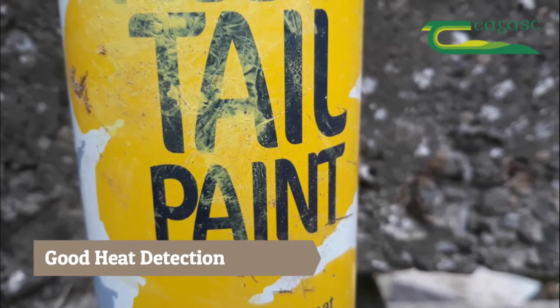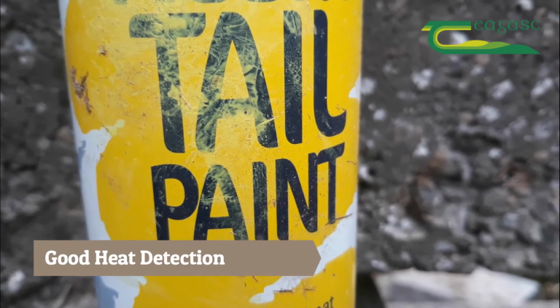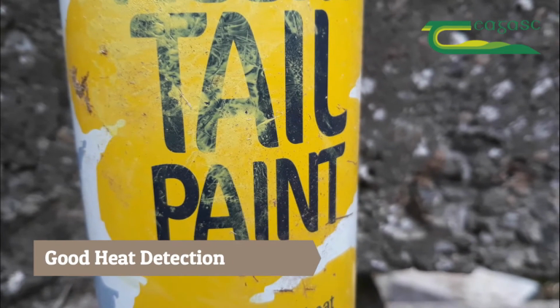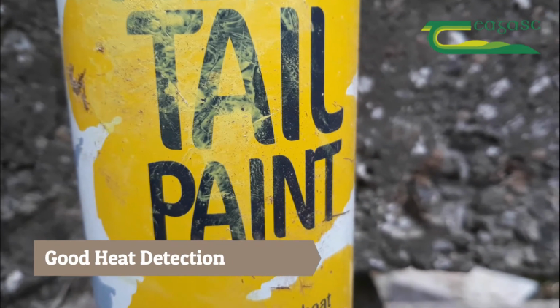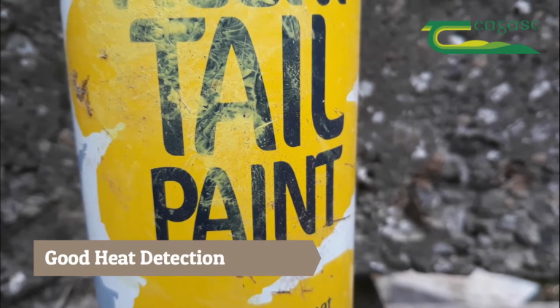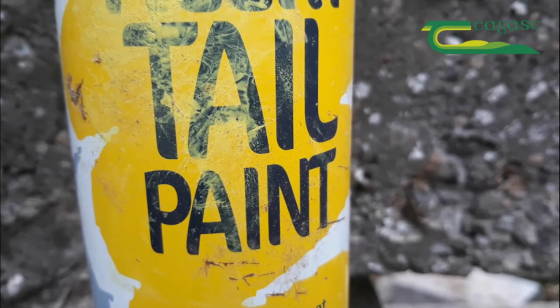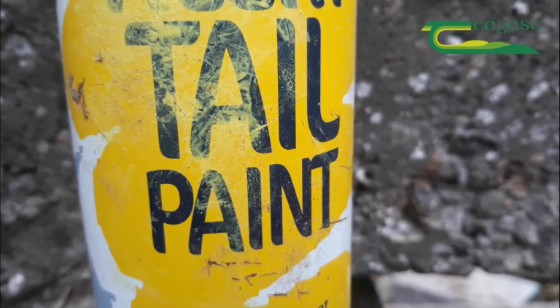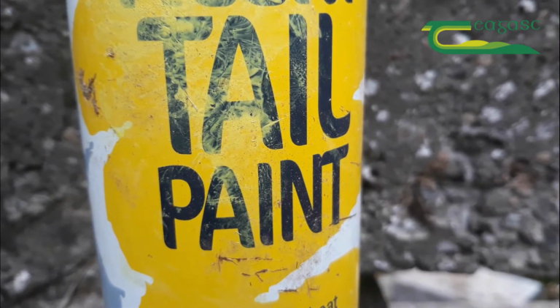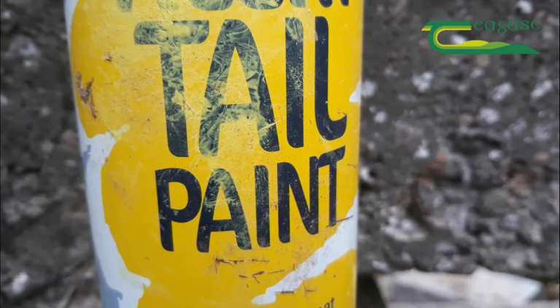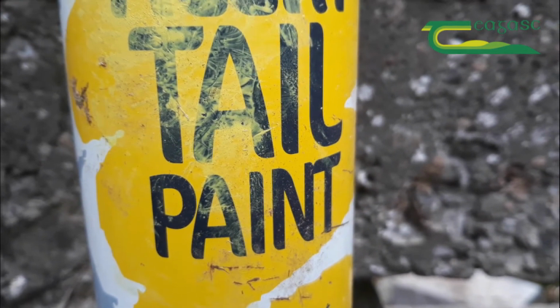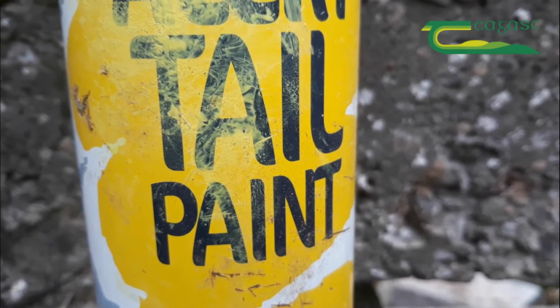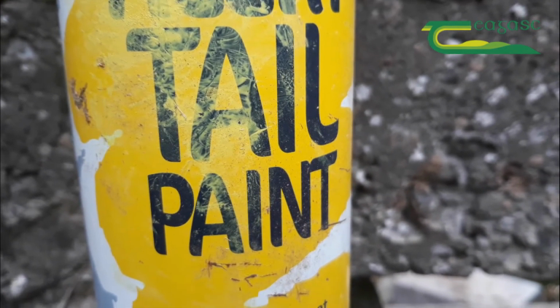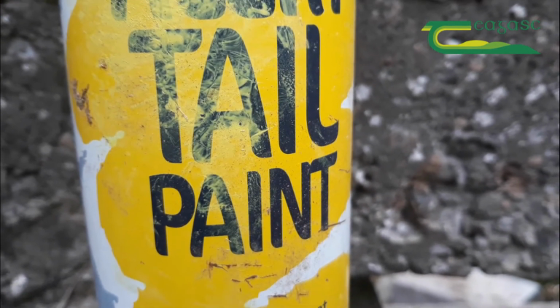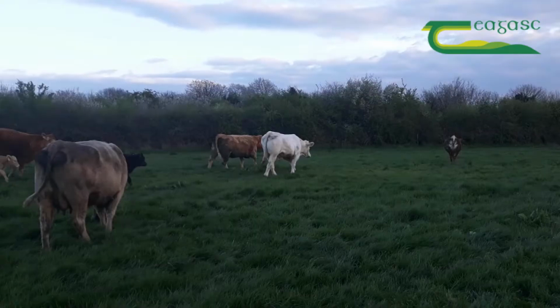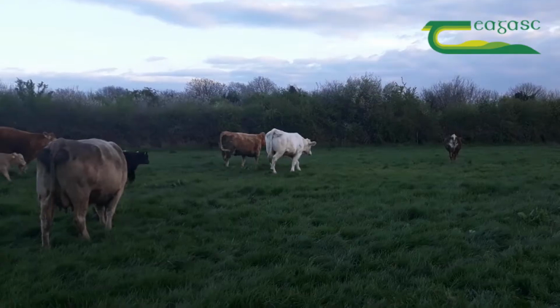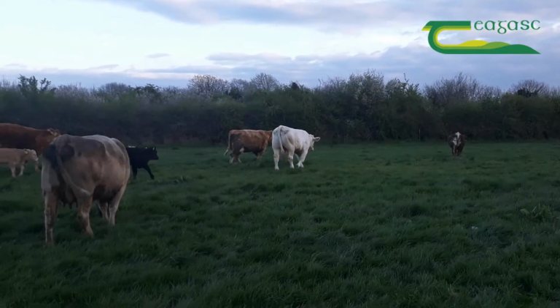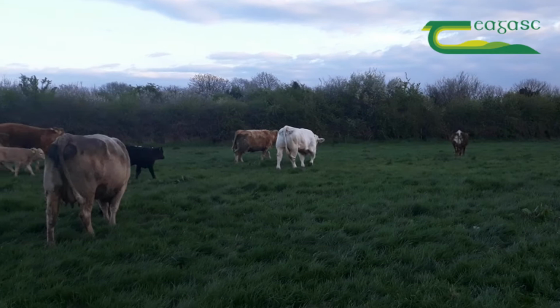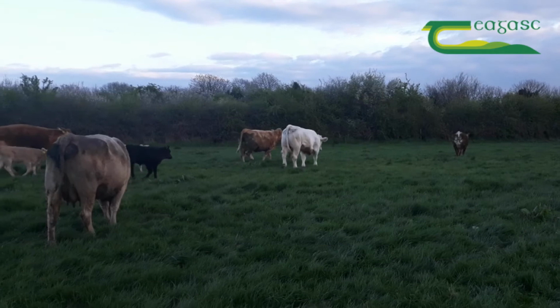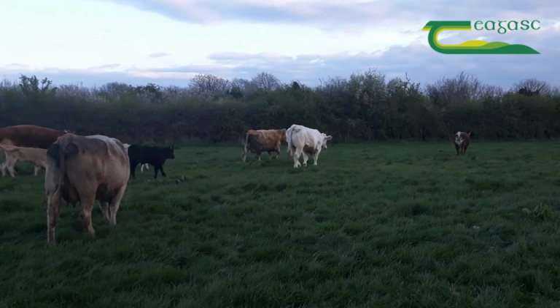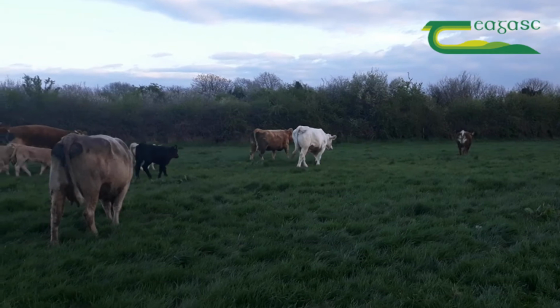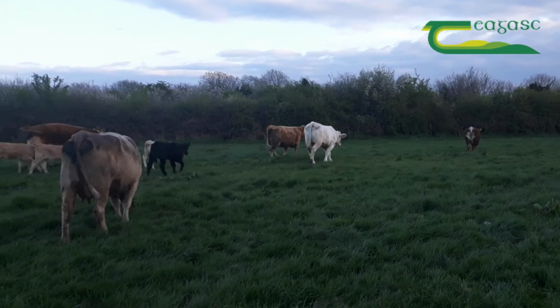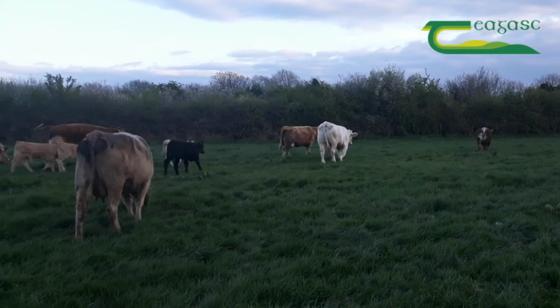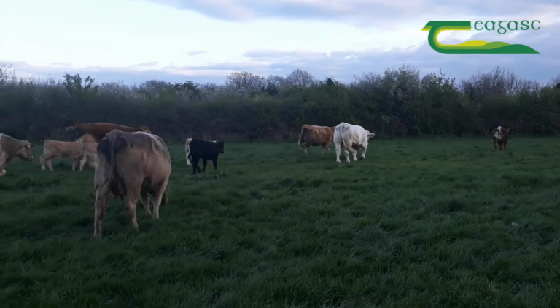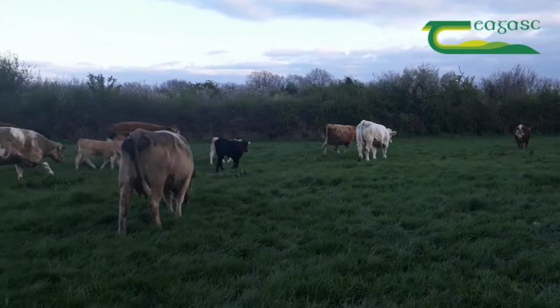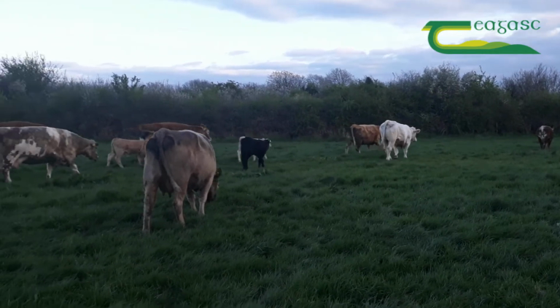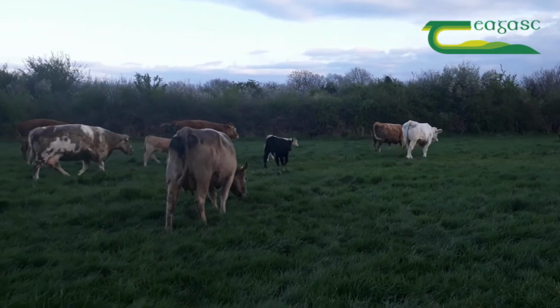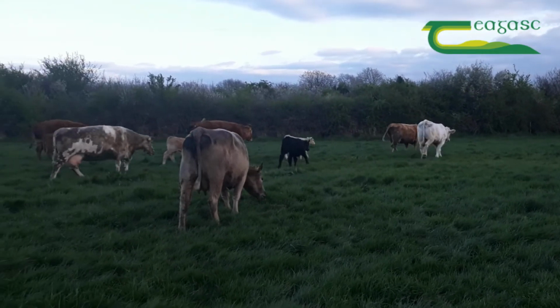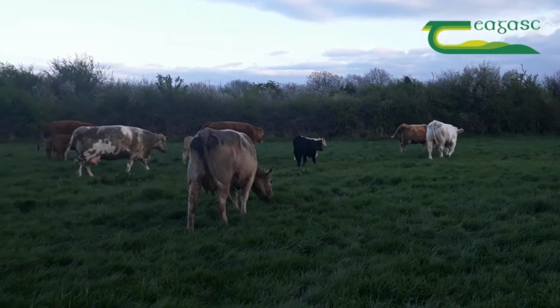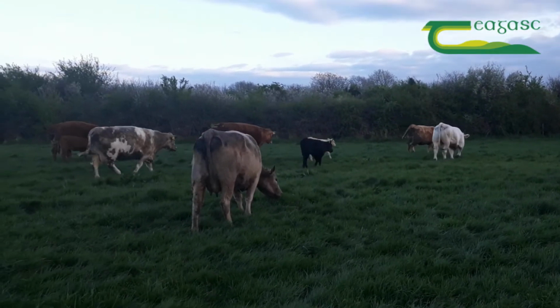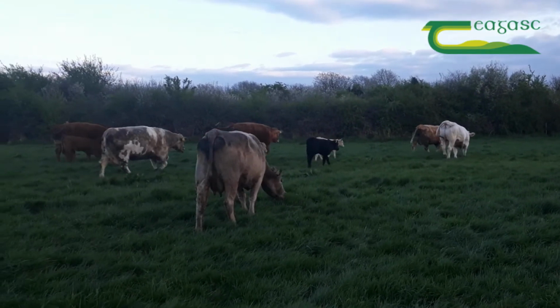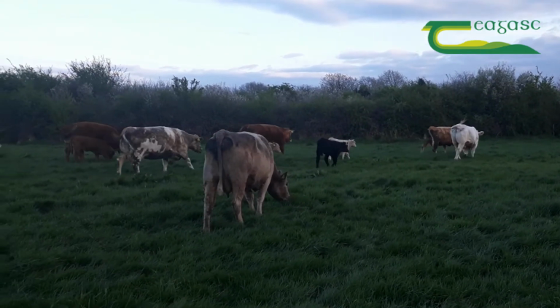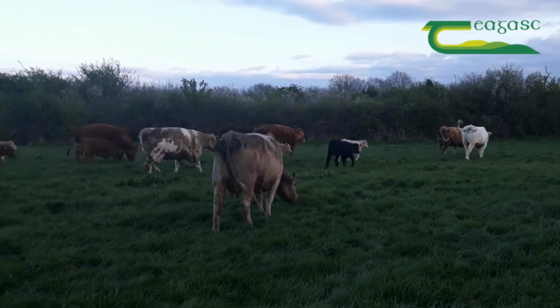Observation is very important. You need to be checking your cows at least three times a day, up to five times a day.